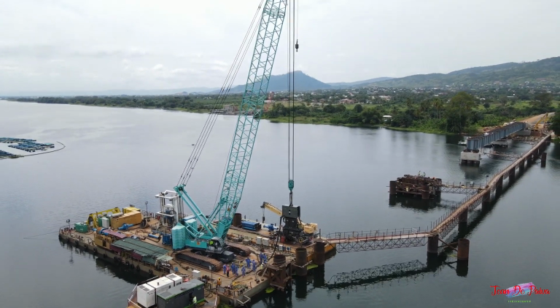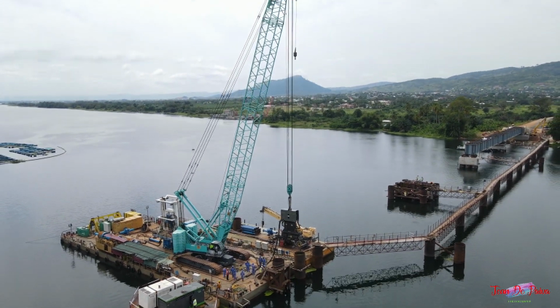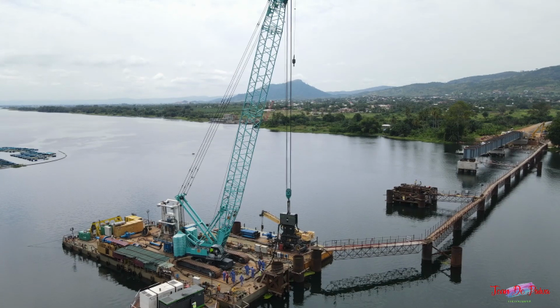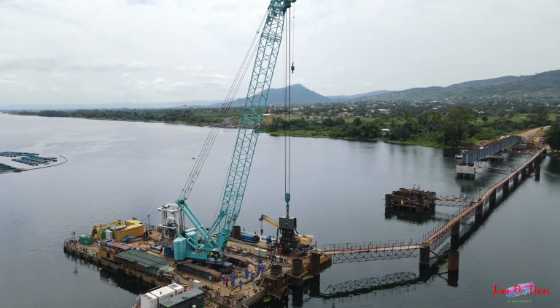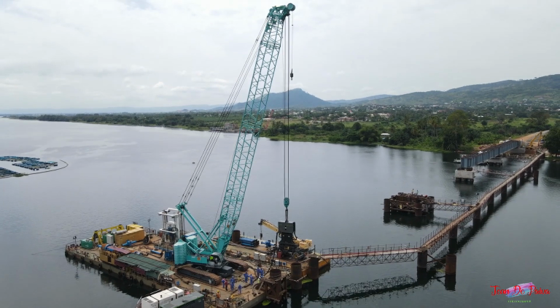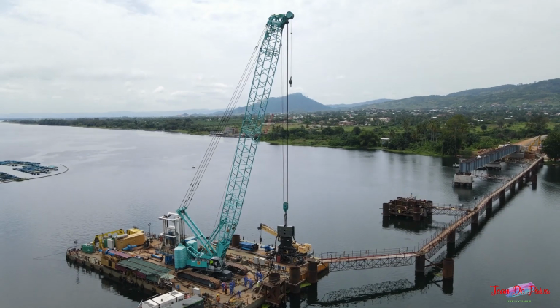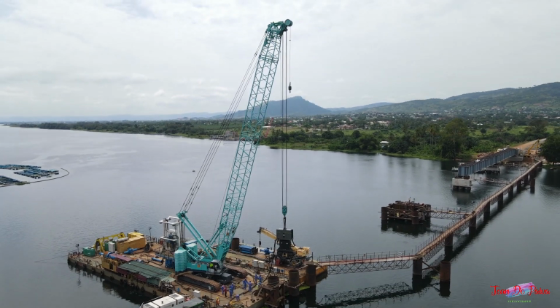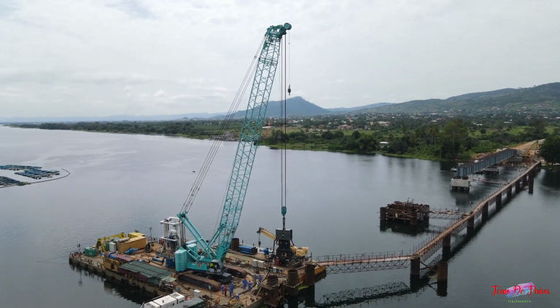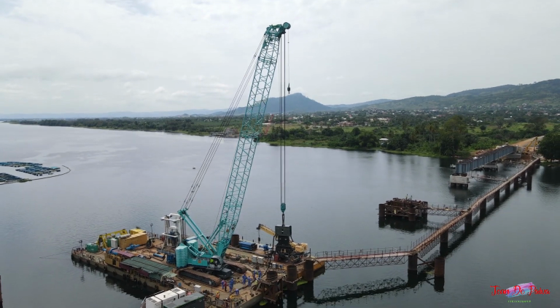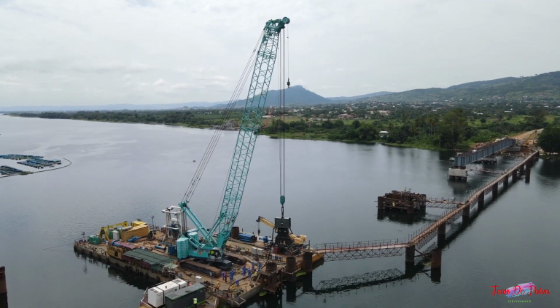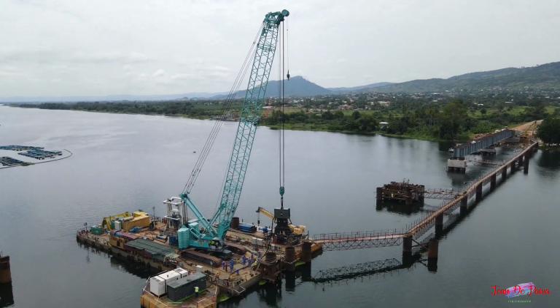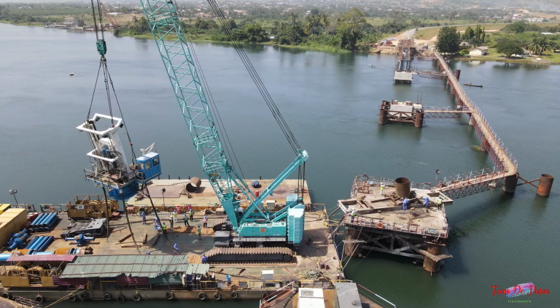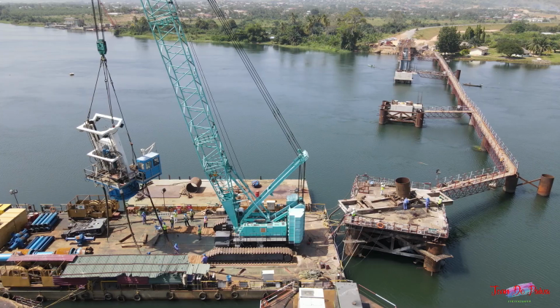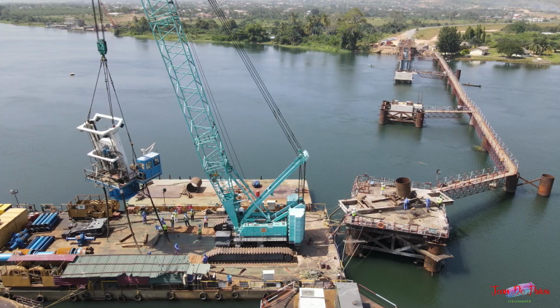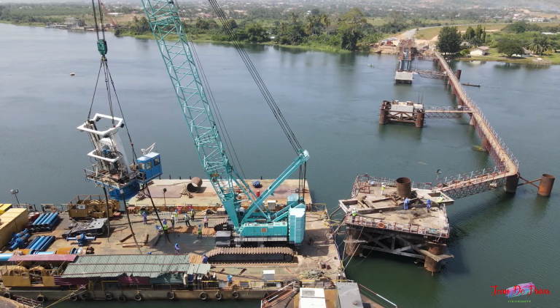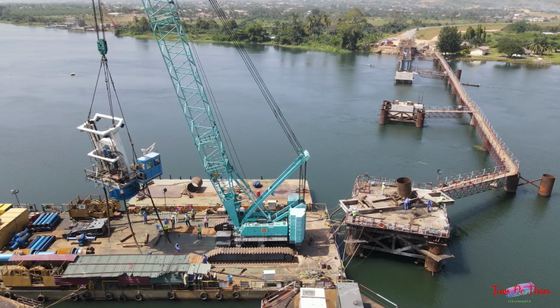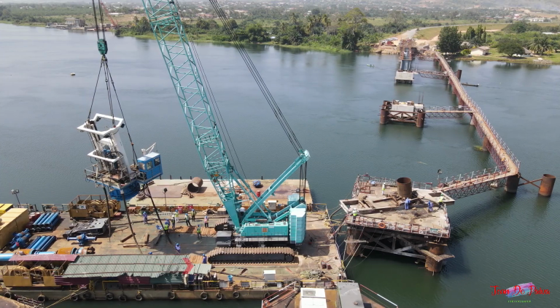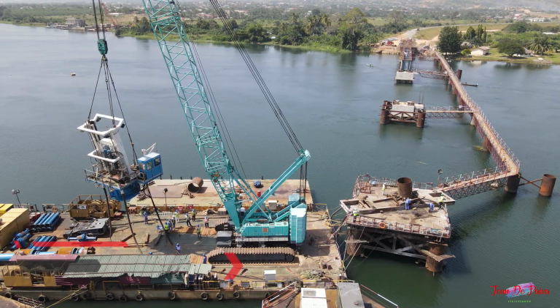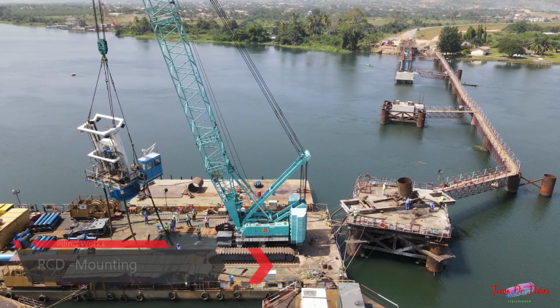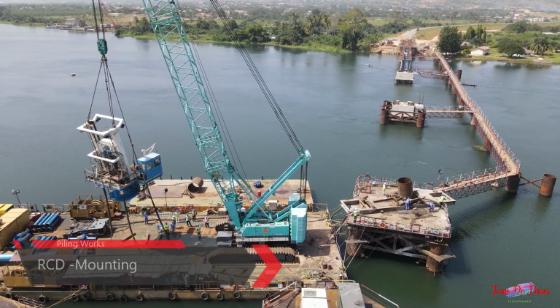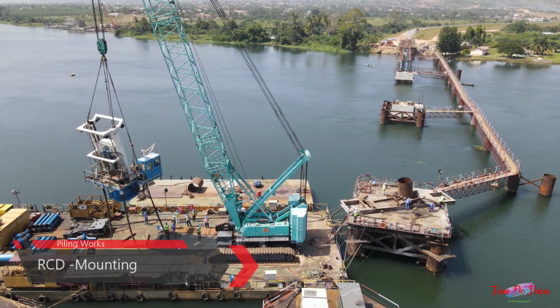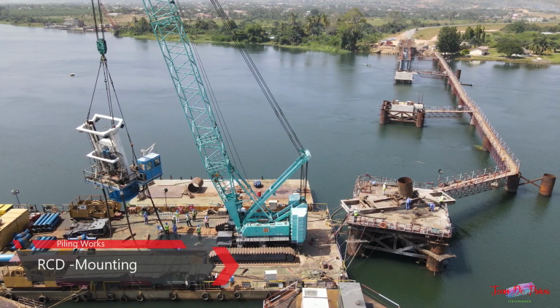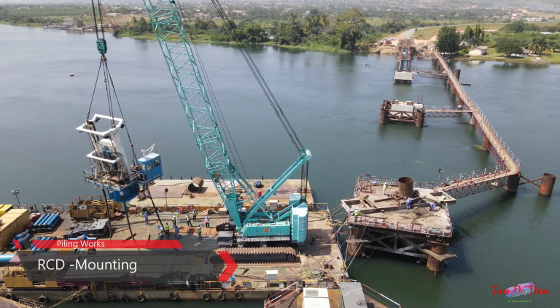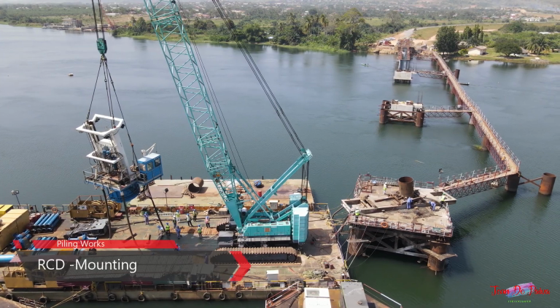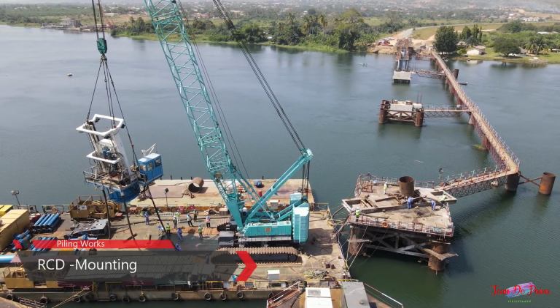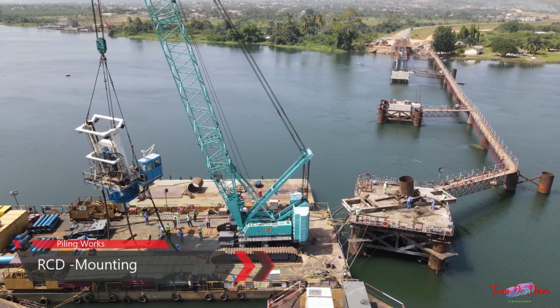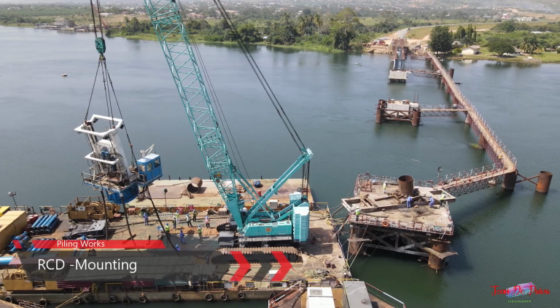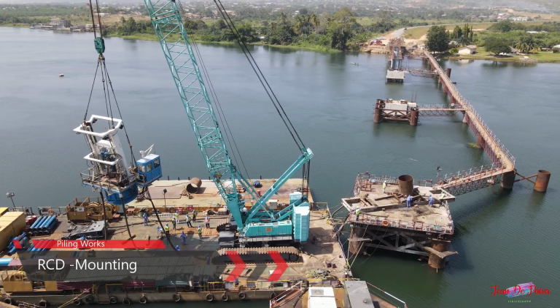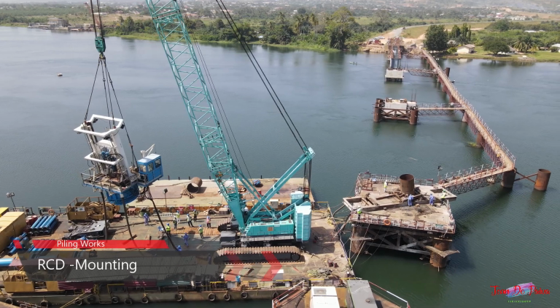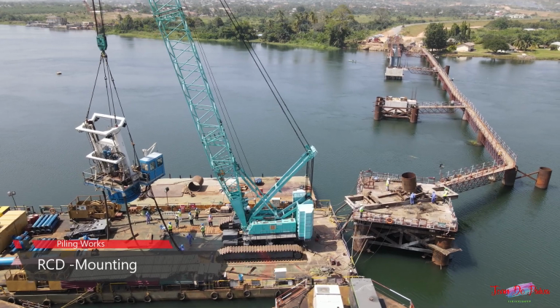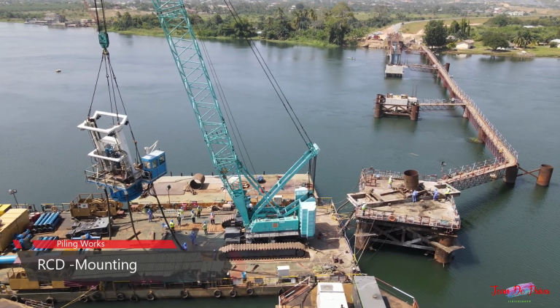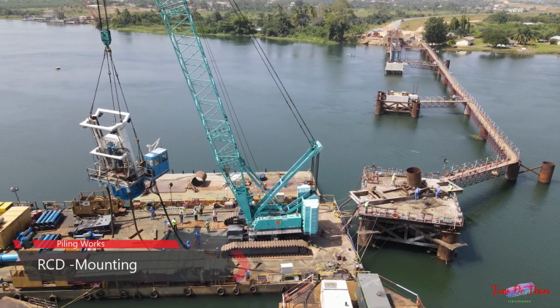Then the reverse circulation drilling machine, or RCD for short, is fixed on the steel liner.